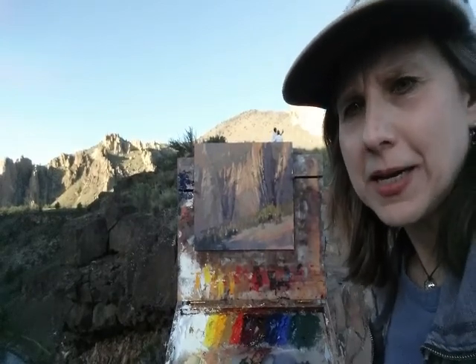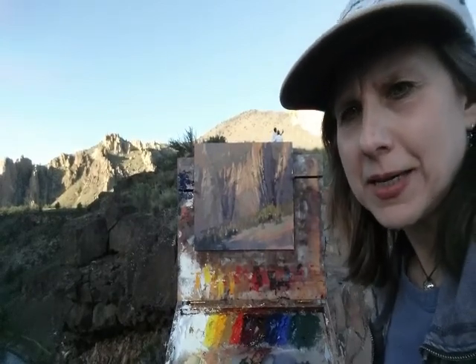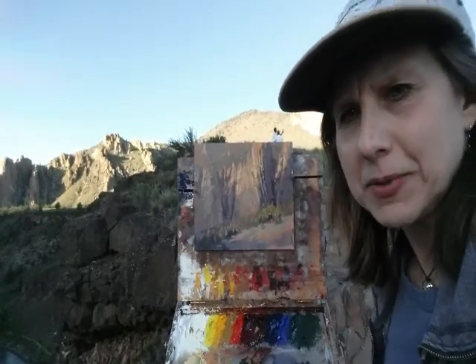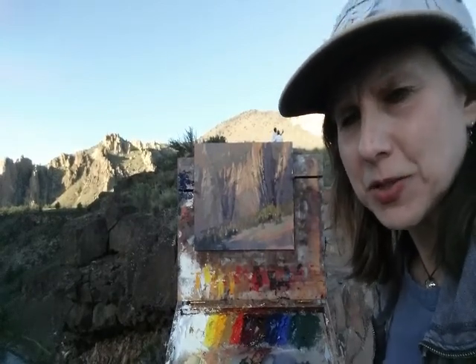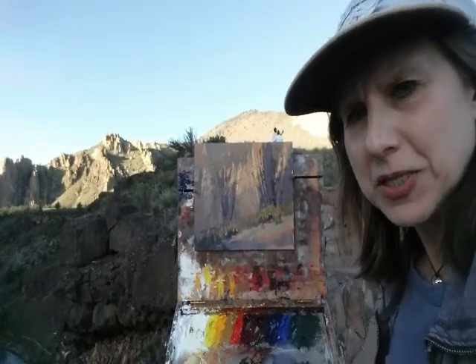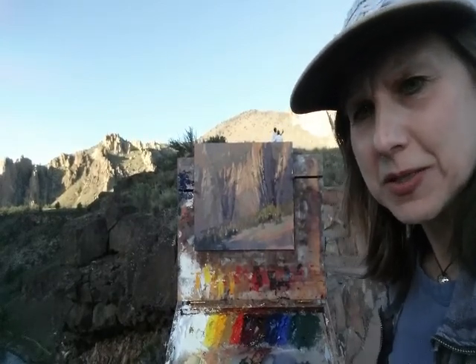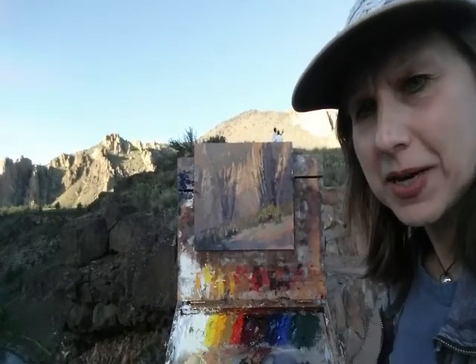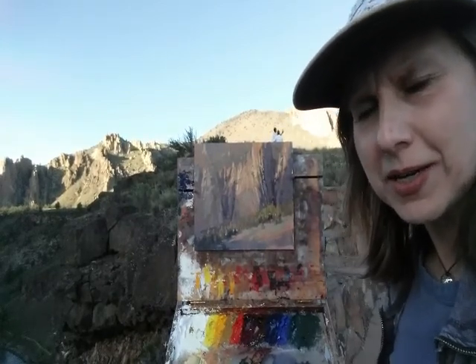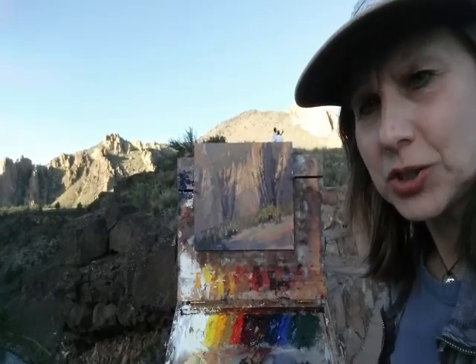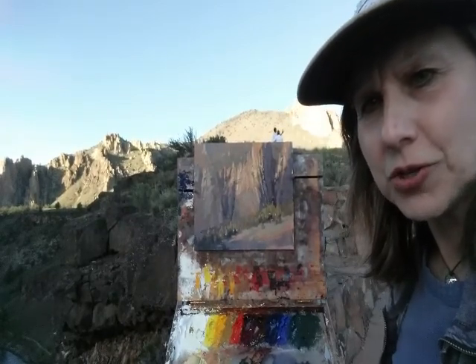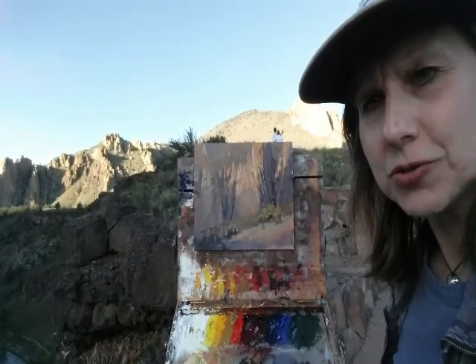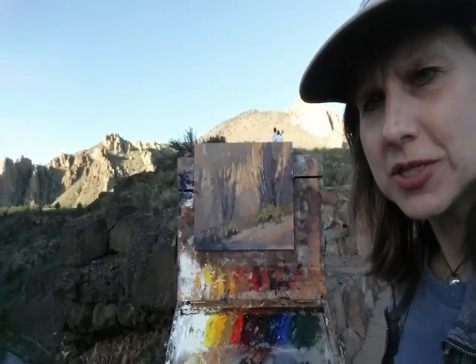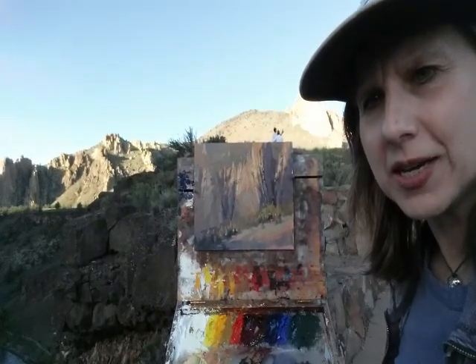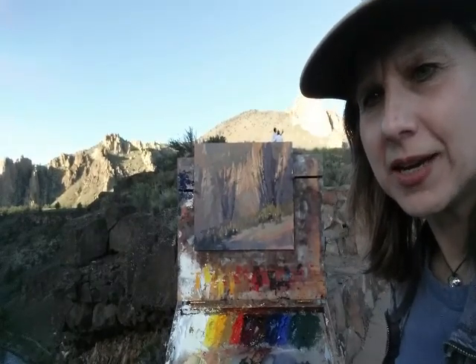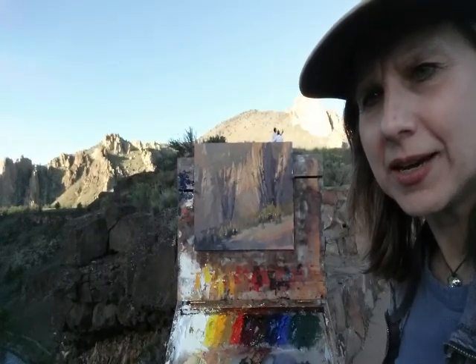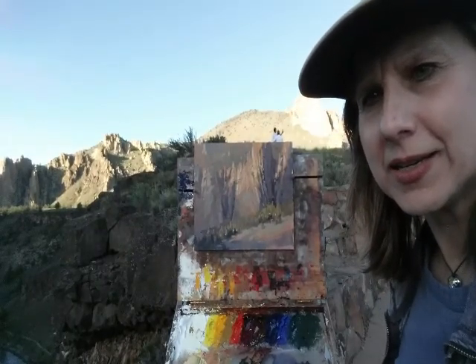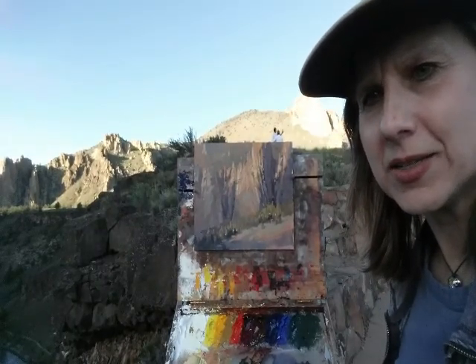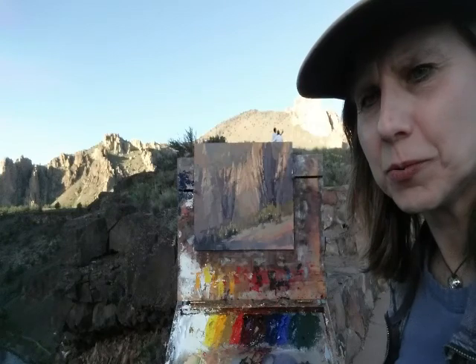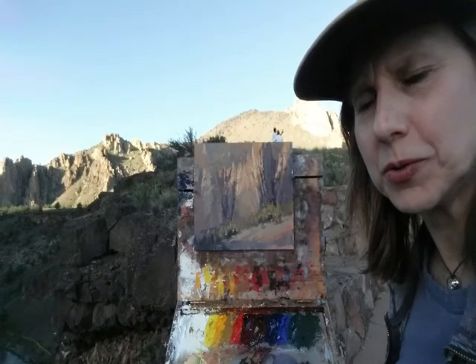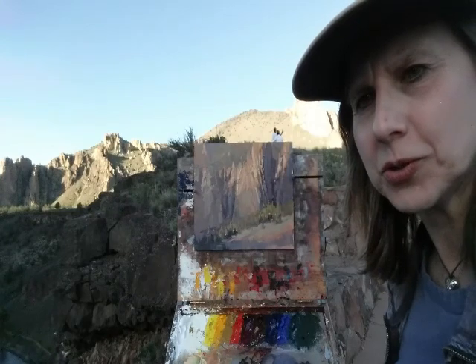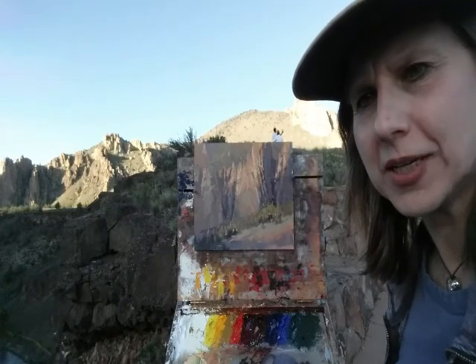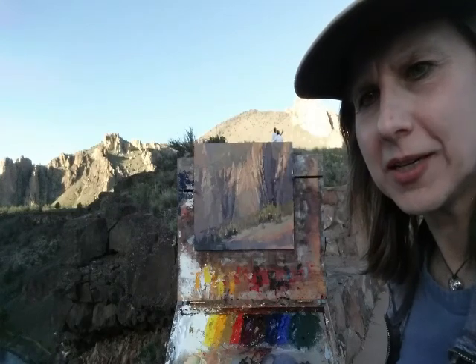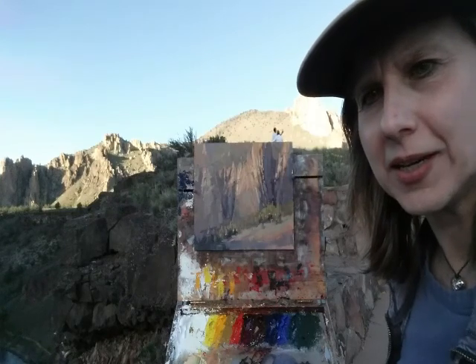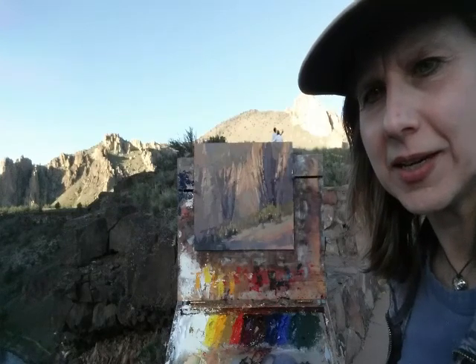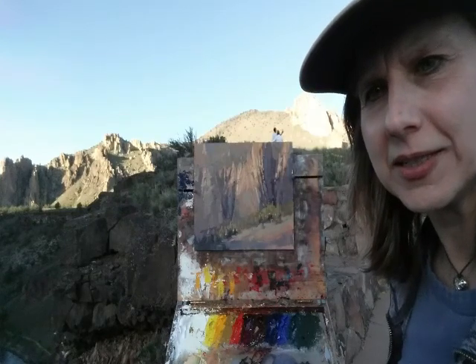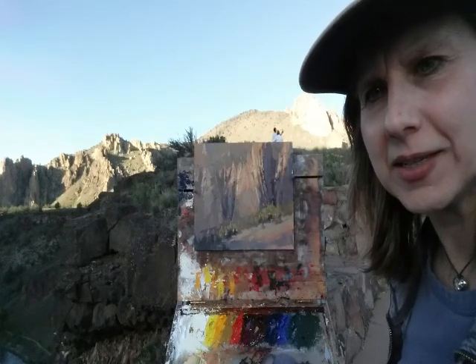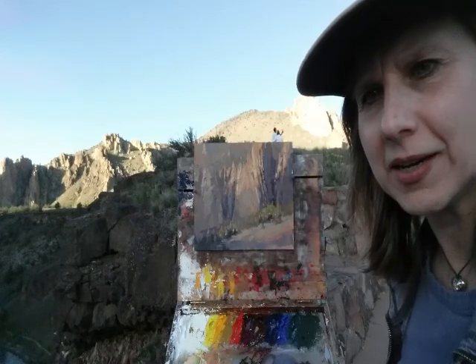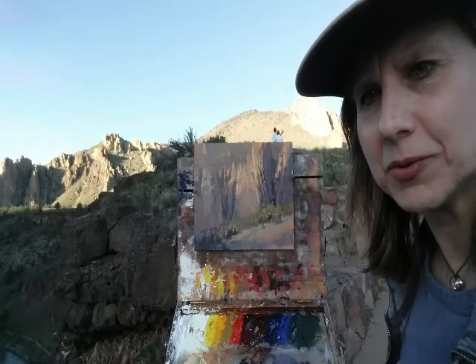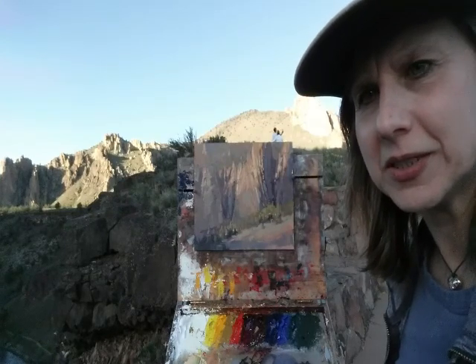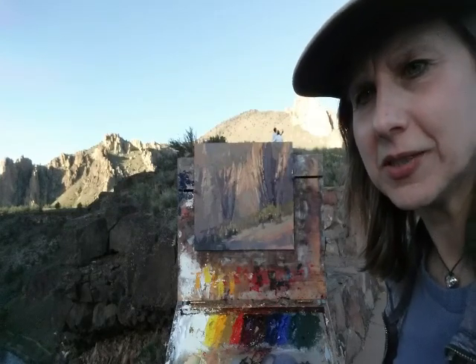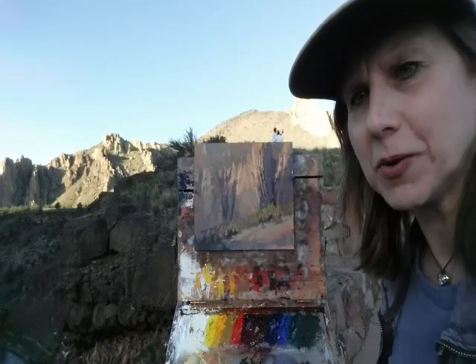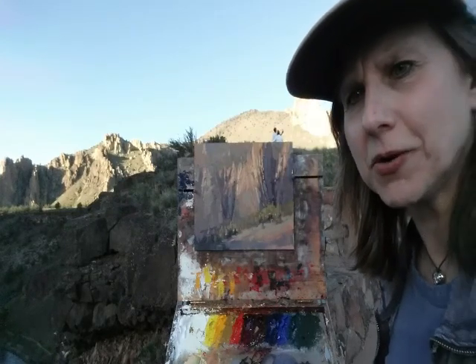But this was the spot I chose, and I hope you enjoyed it, and I will see you tomorrow.